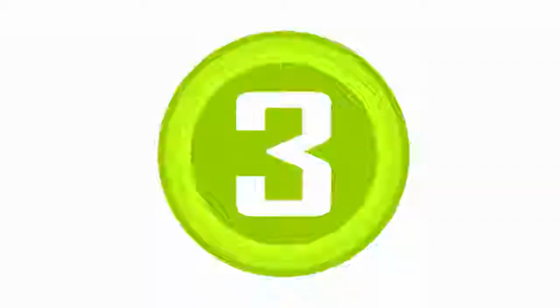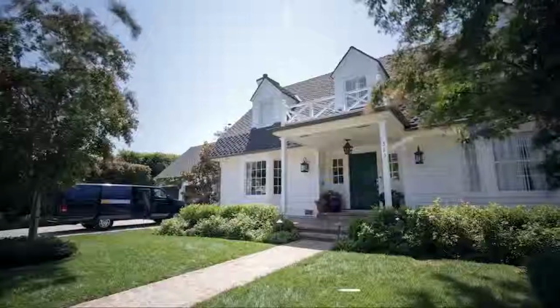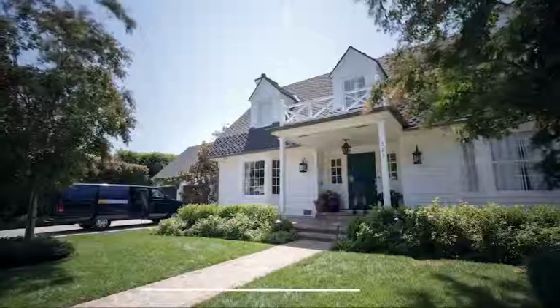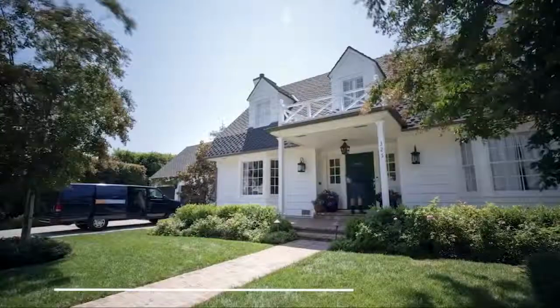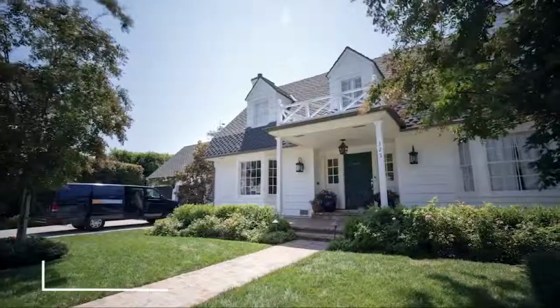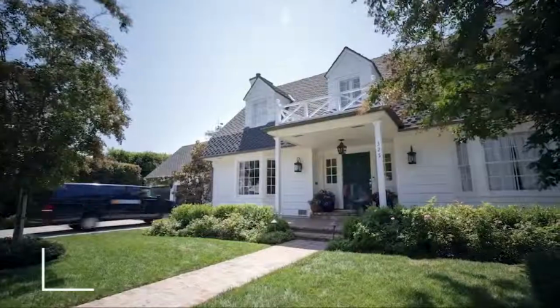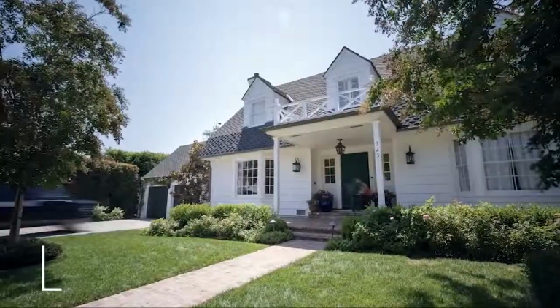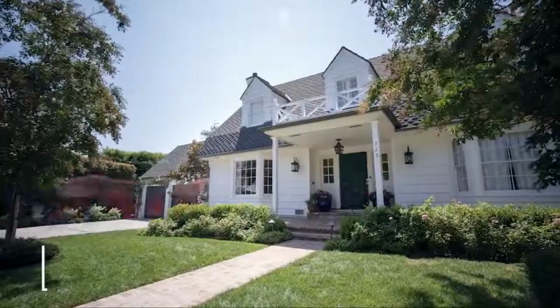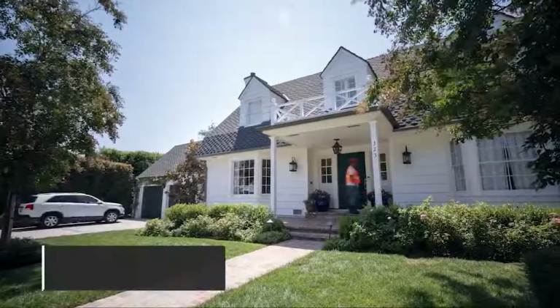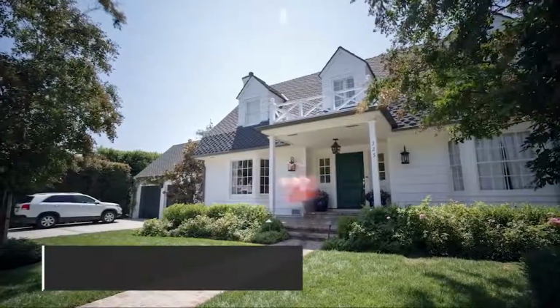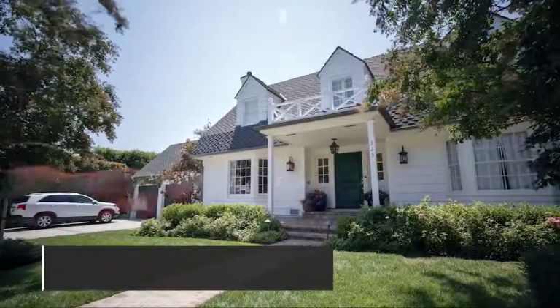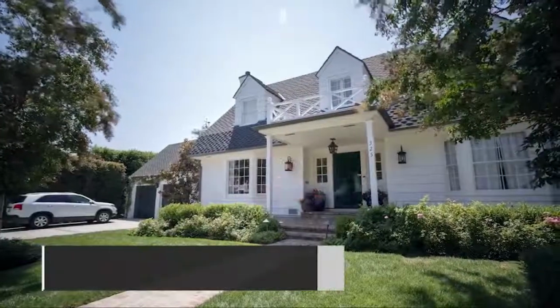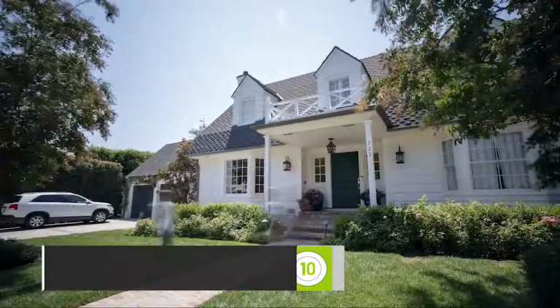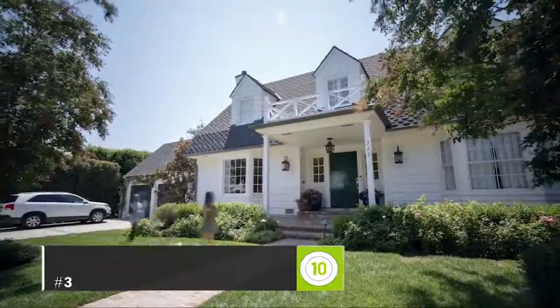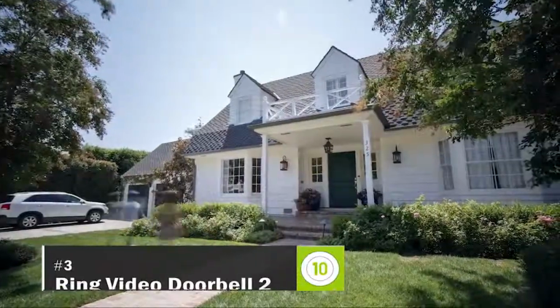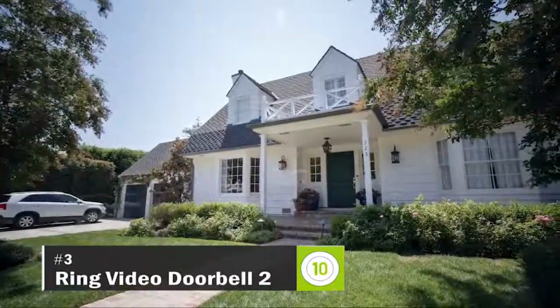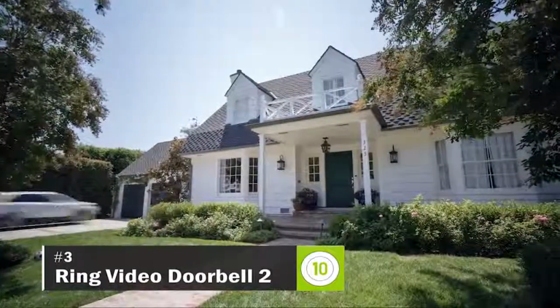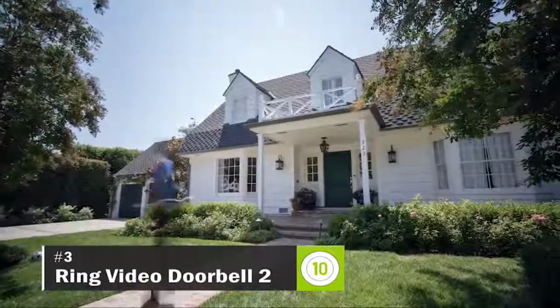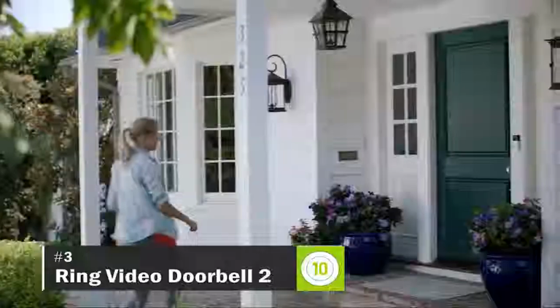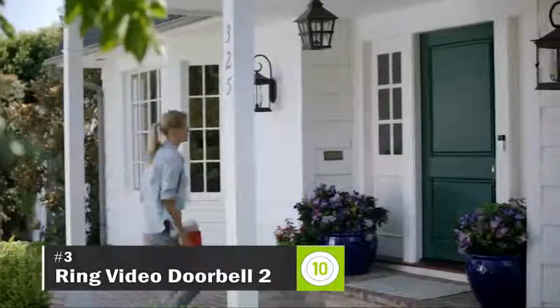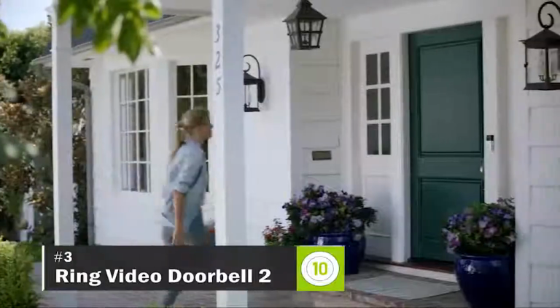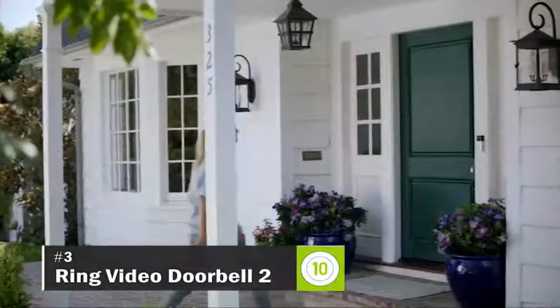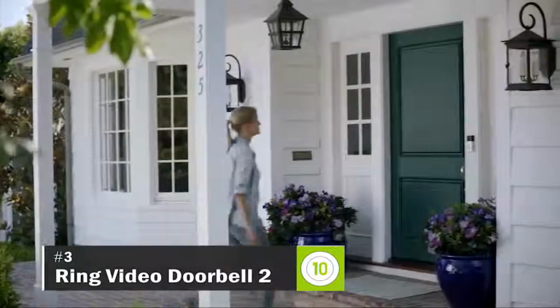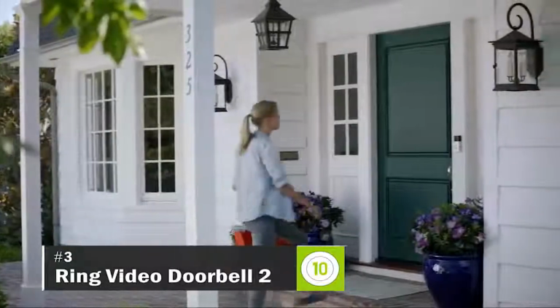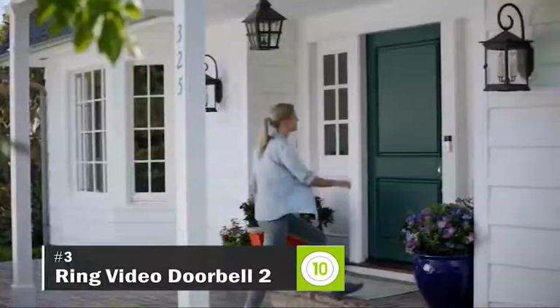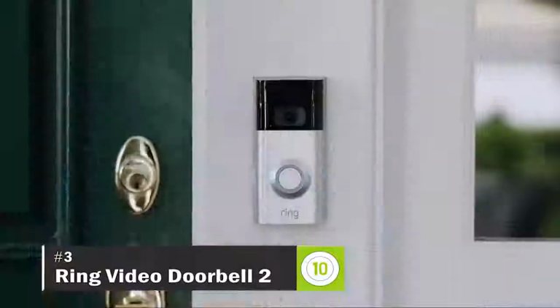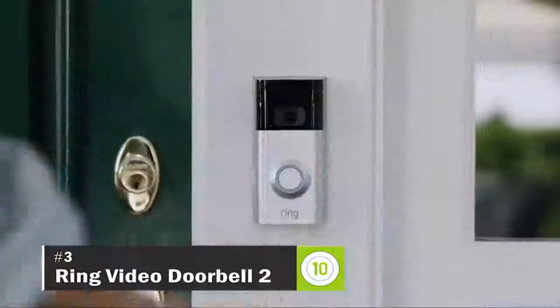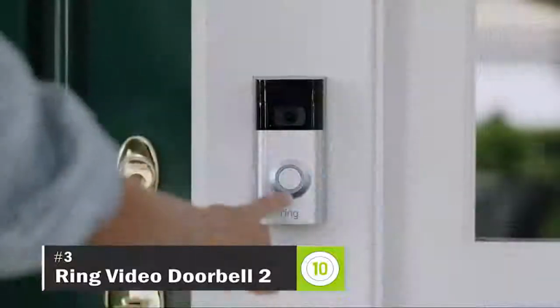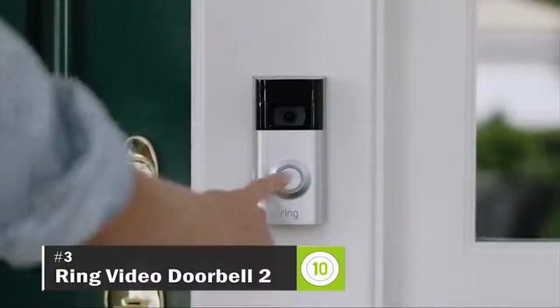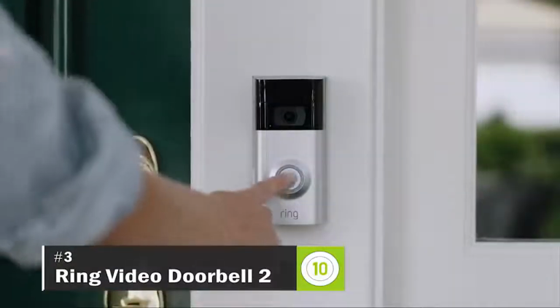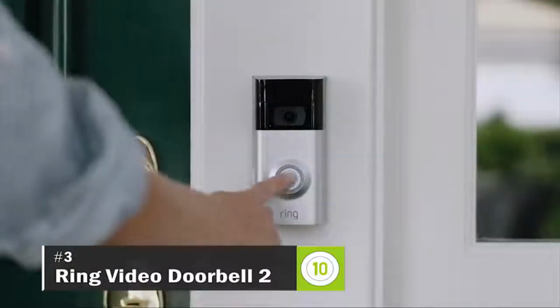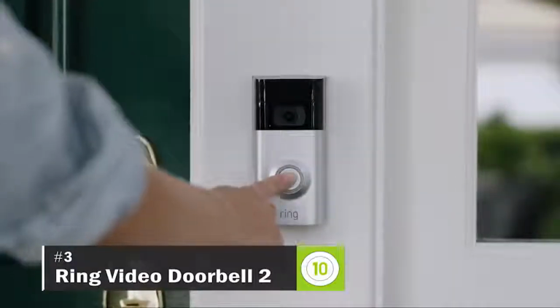A lot happens at your front door. With a Ring Video Doorbell, you'll never miss a visitor.